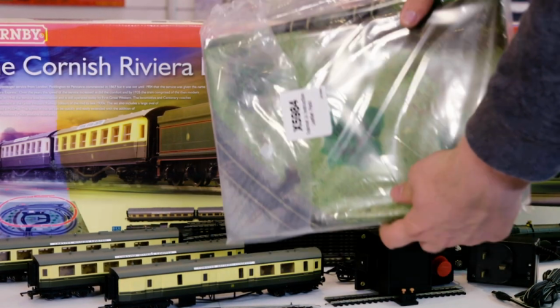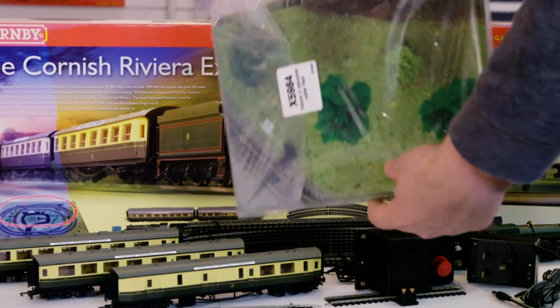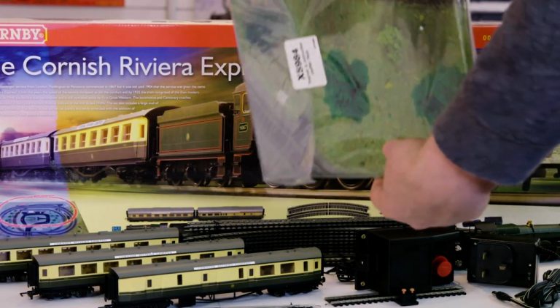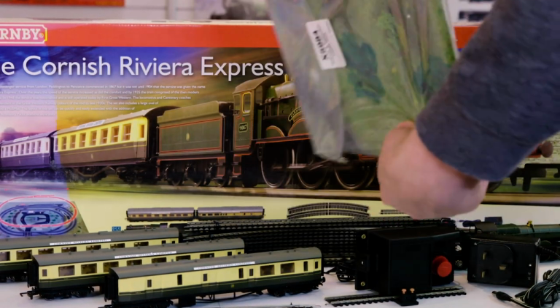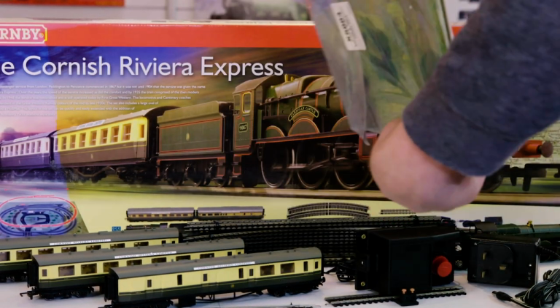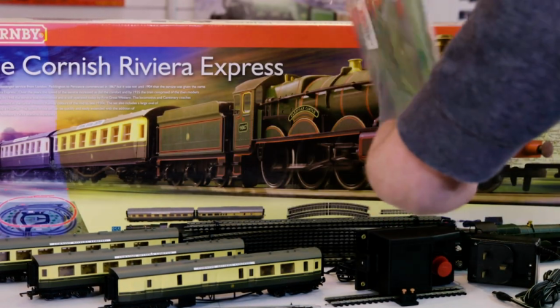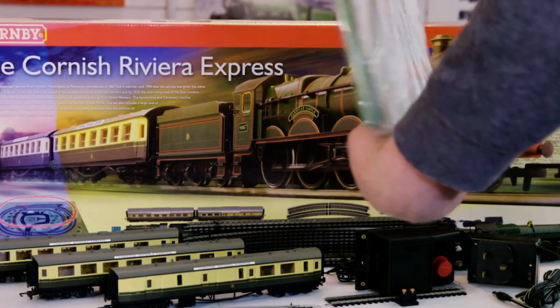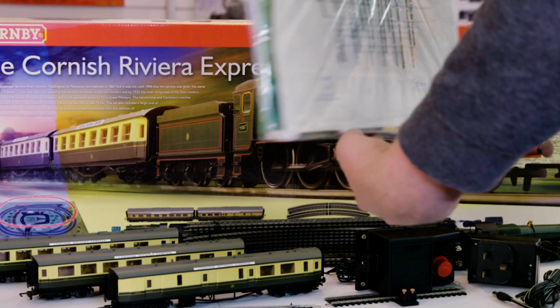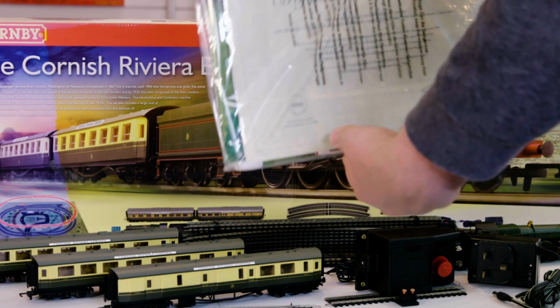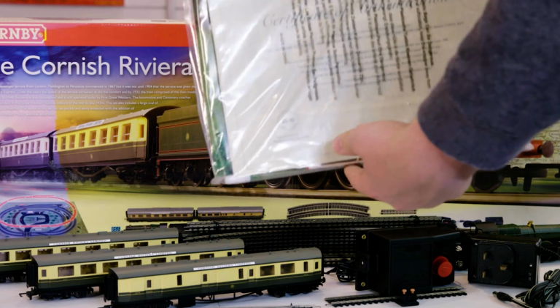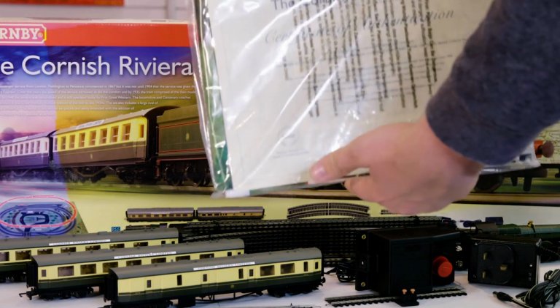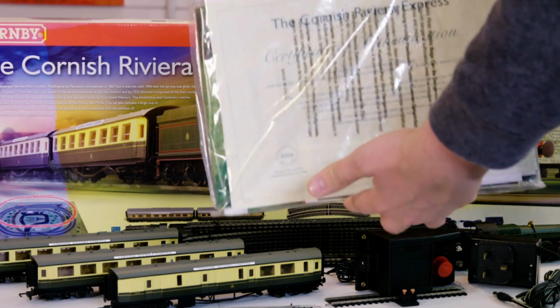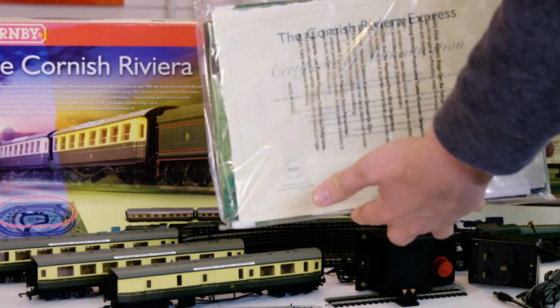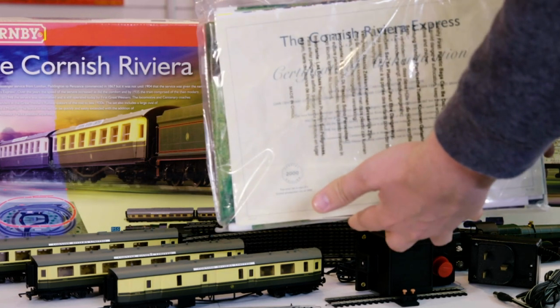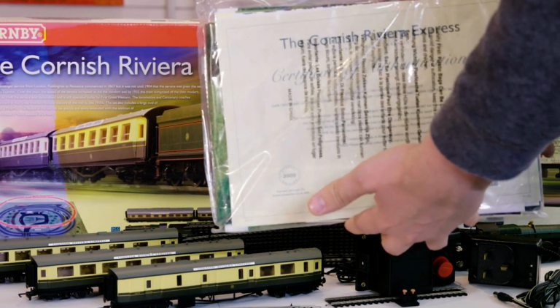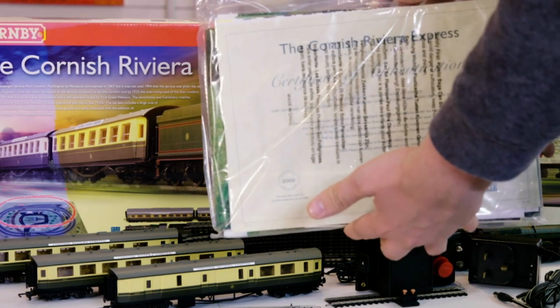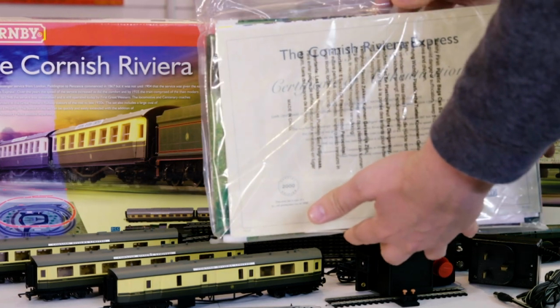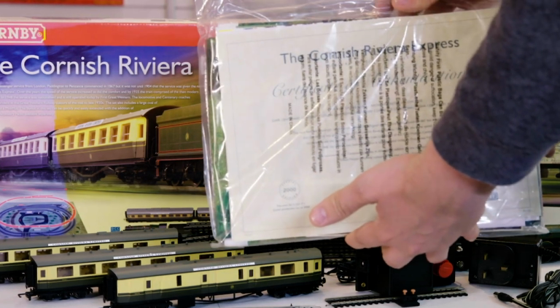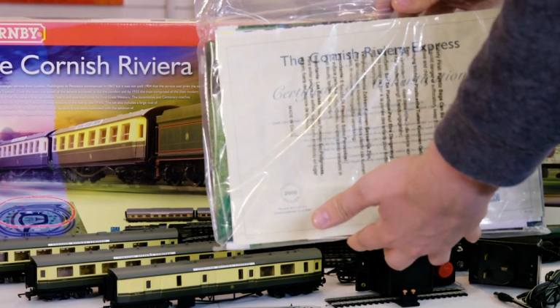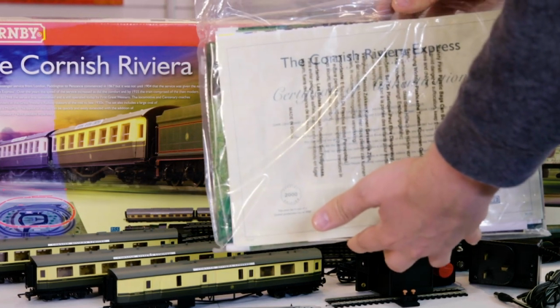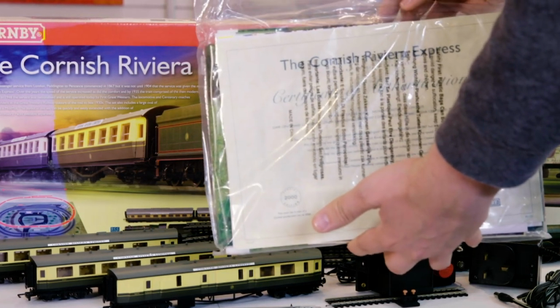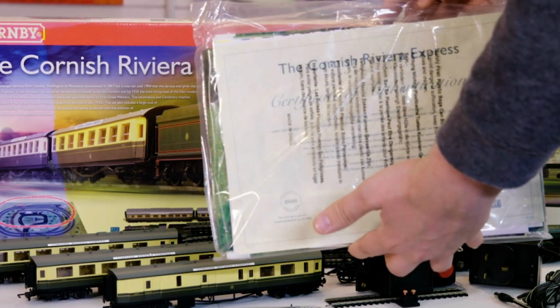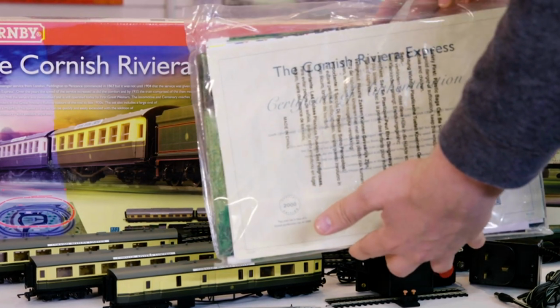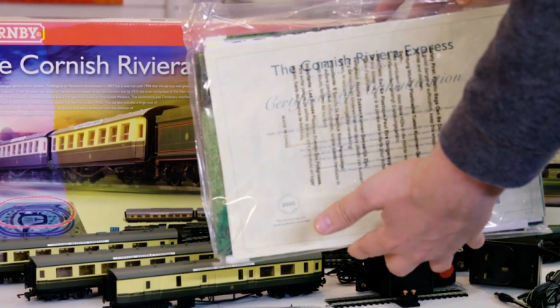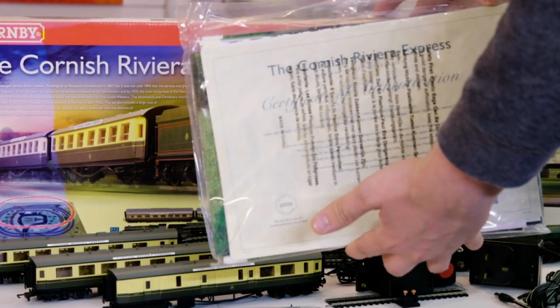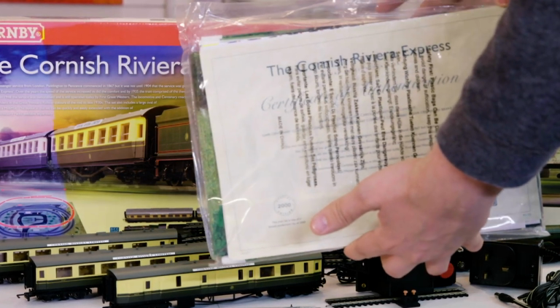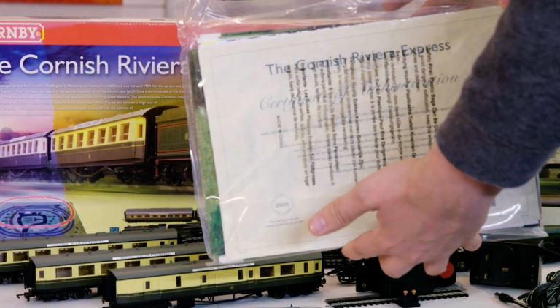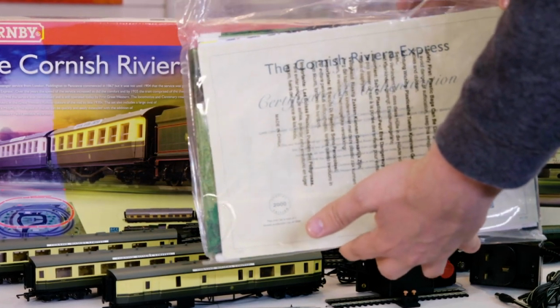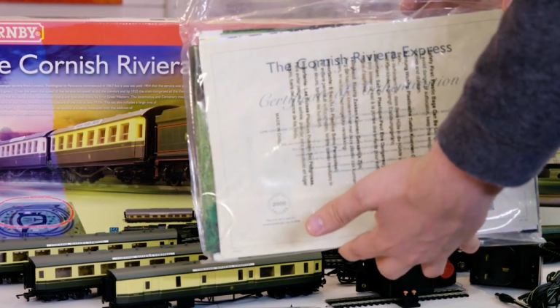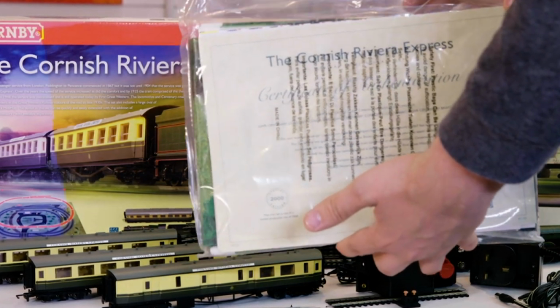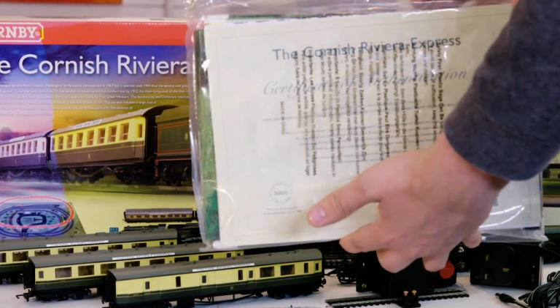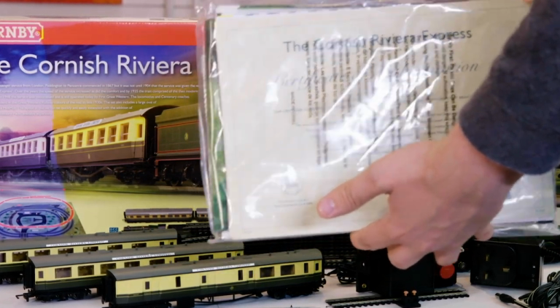This set had a limited run of just 2,000 sets and to prove it you get a numbered certificate of authenticity.